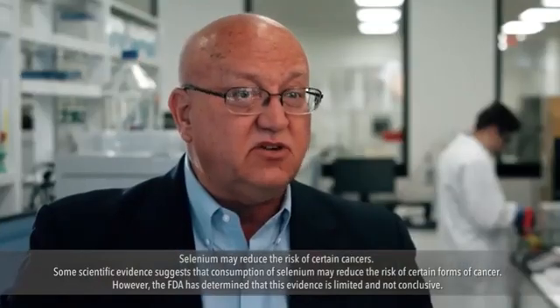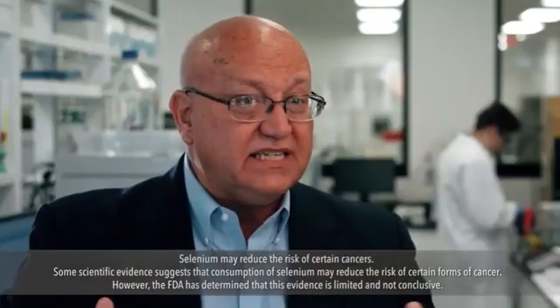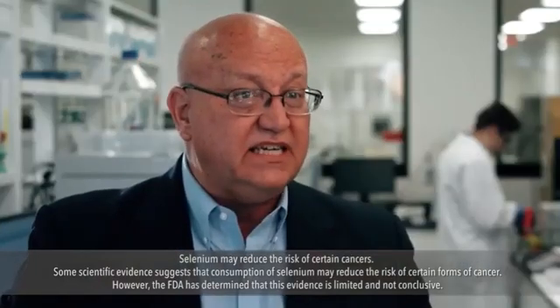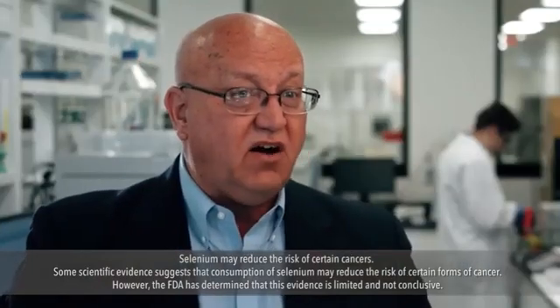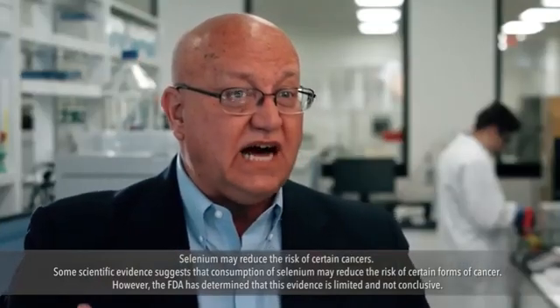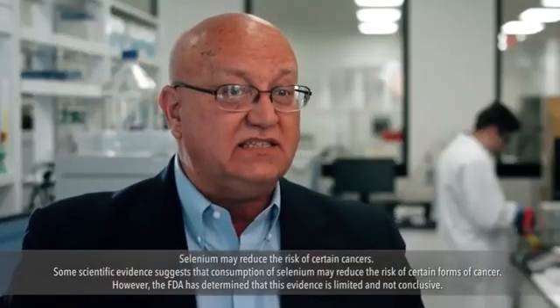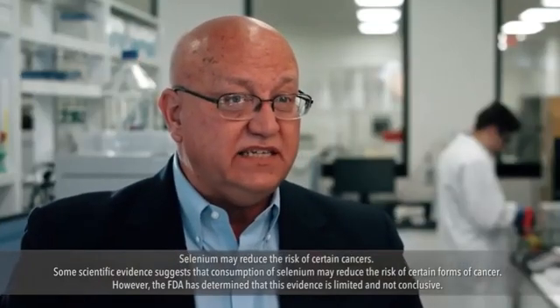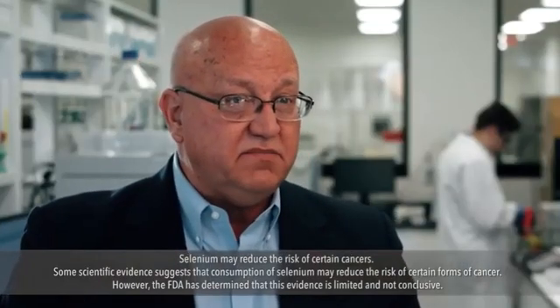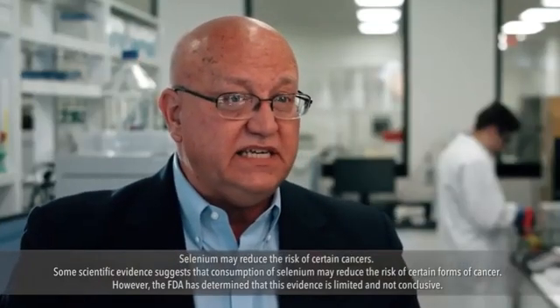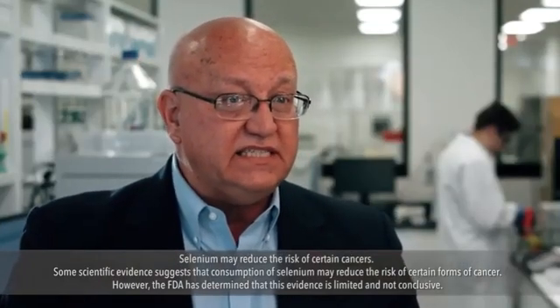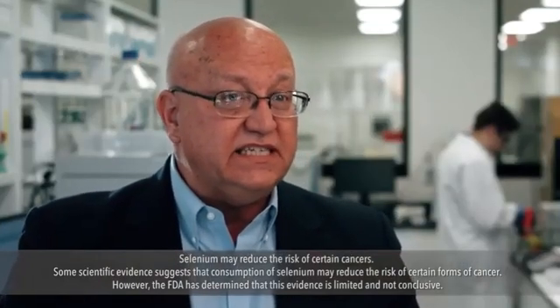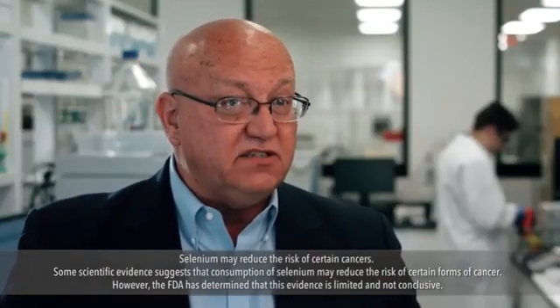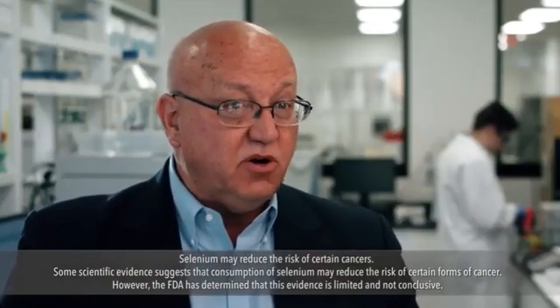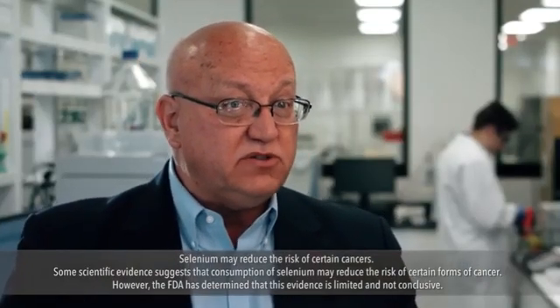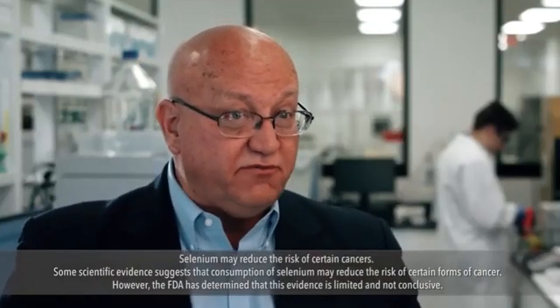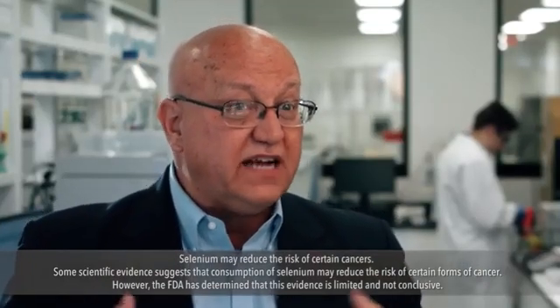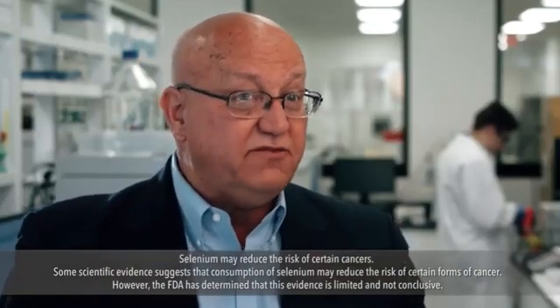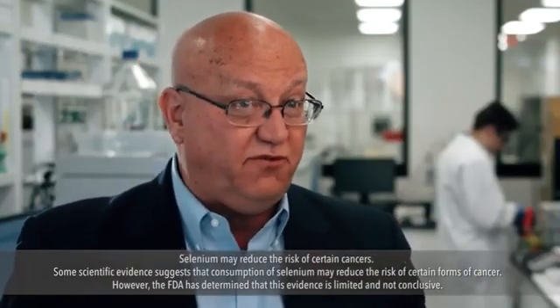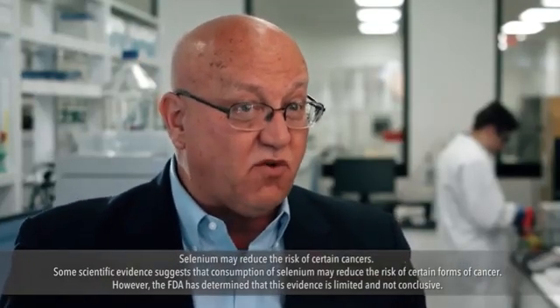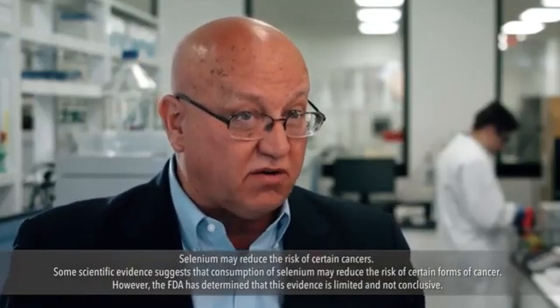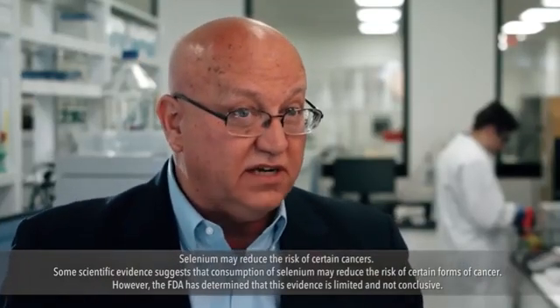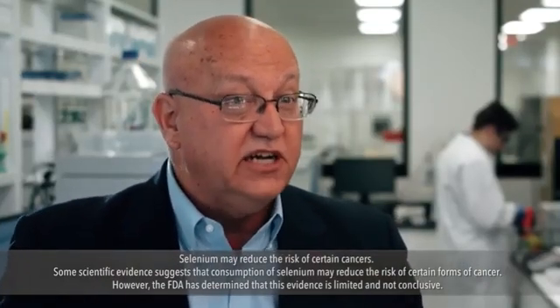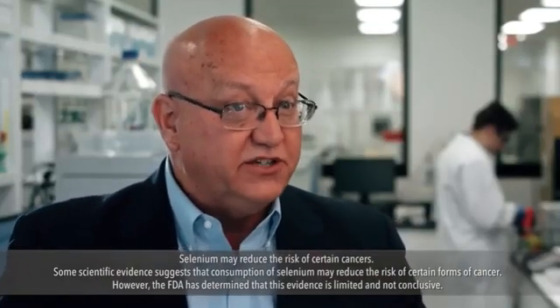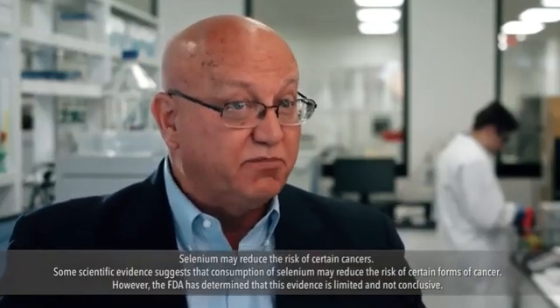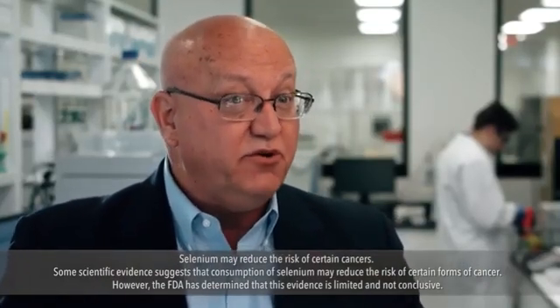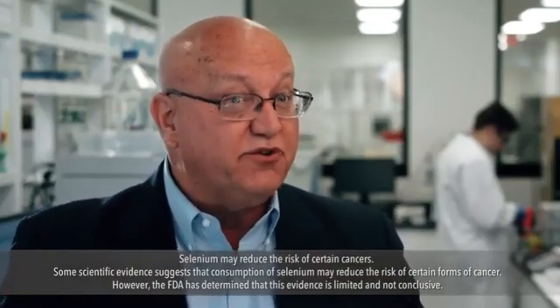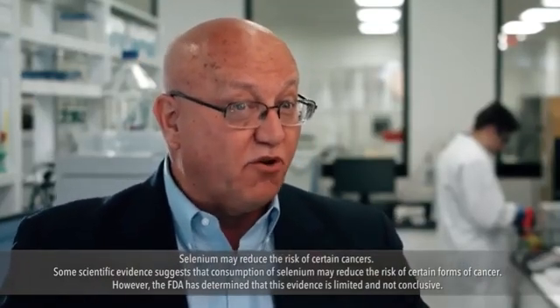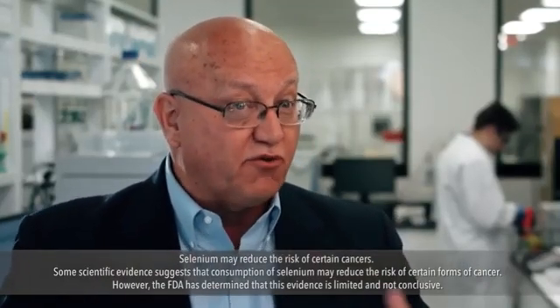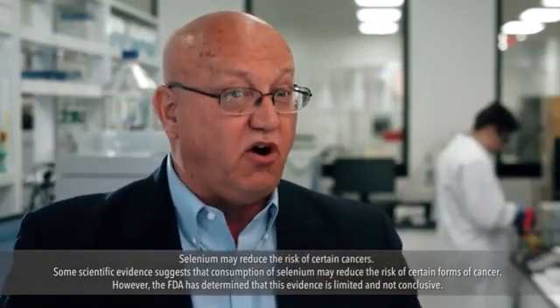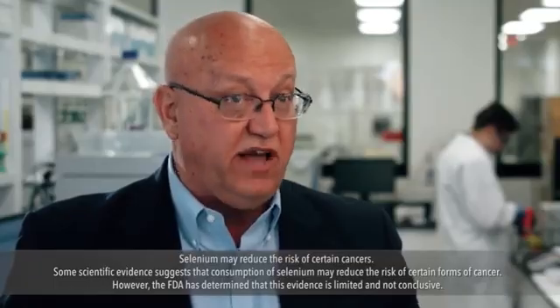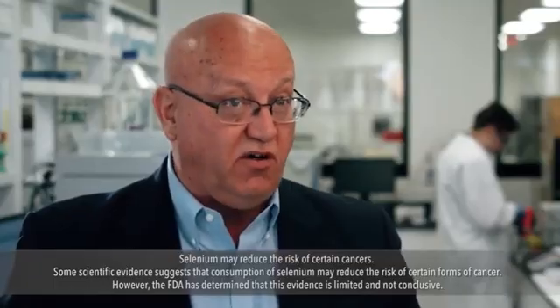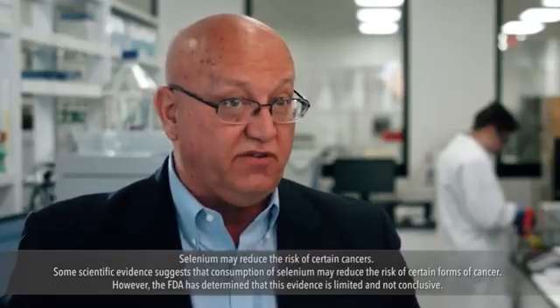SelenoXL high selenium yeast is the most effective form to improve your overall health.